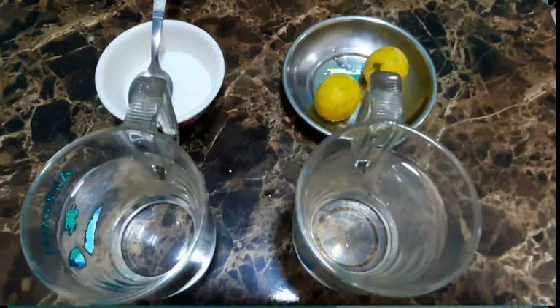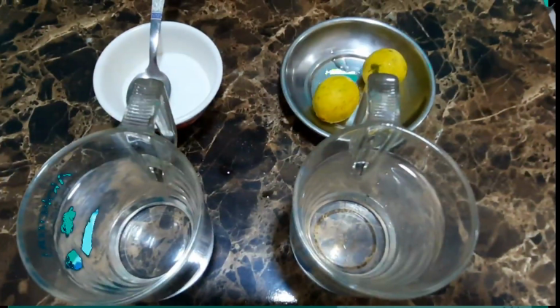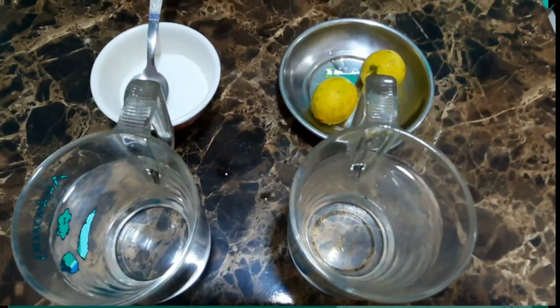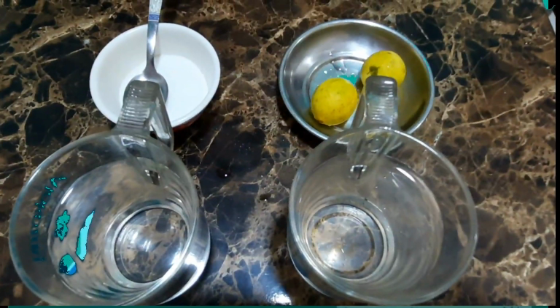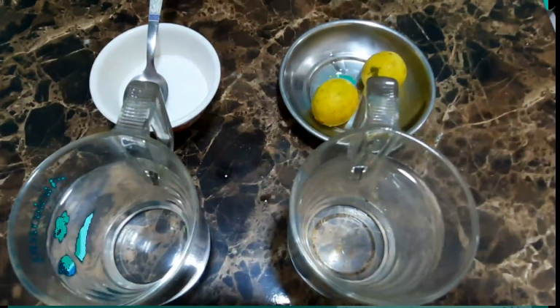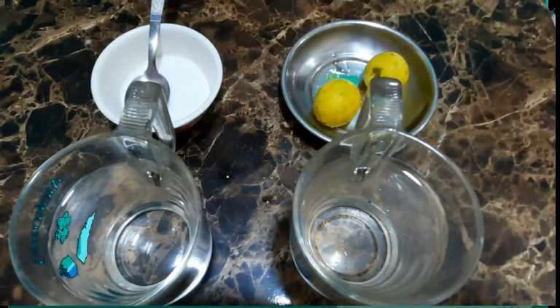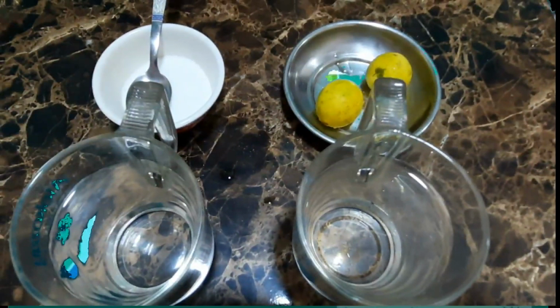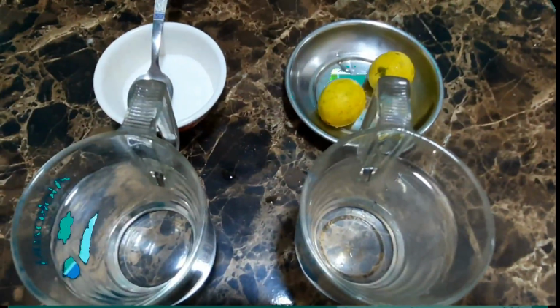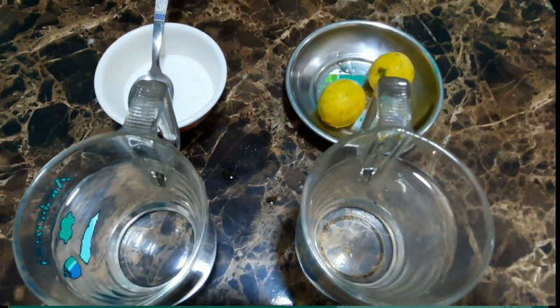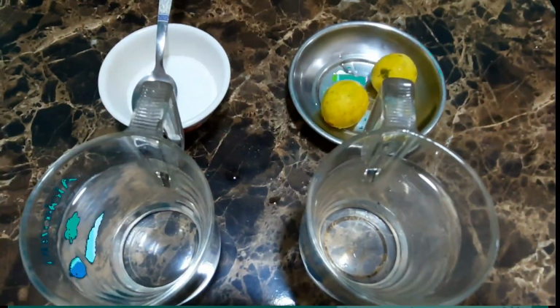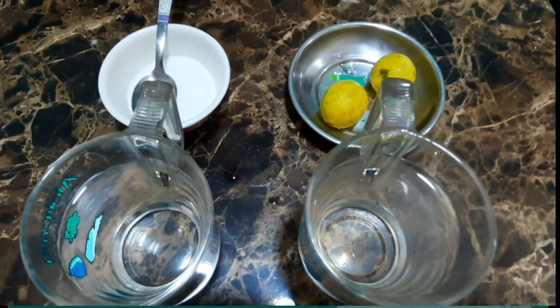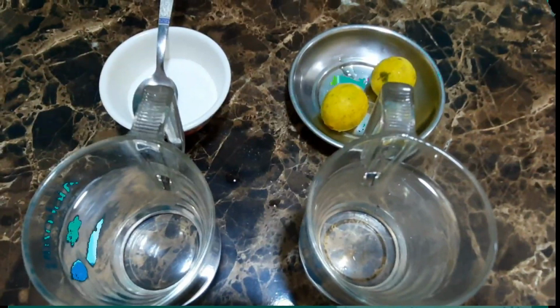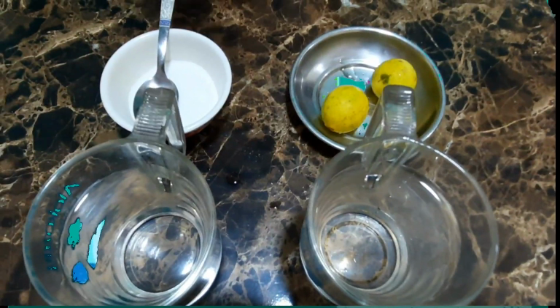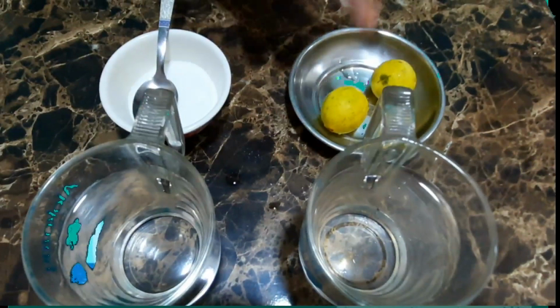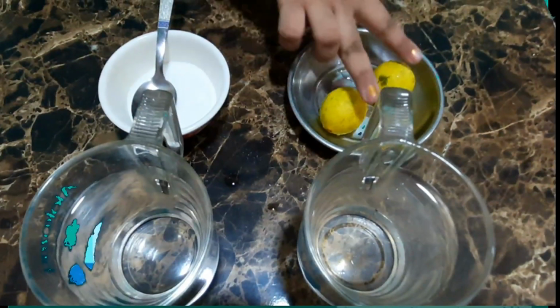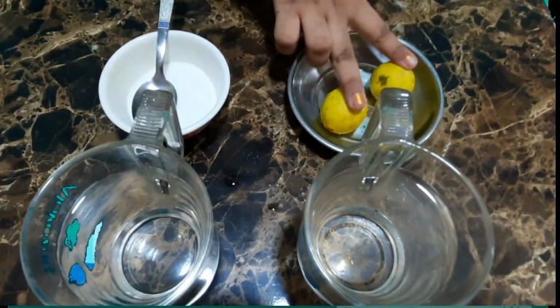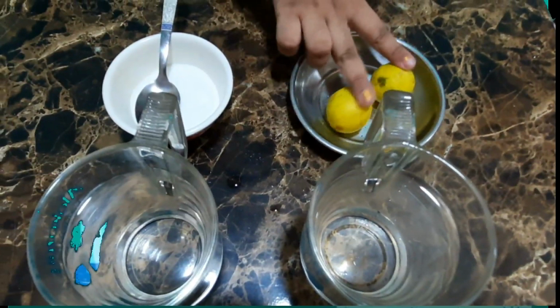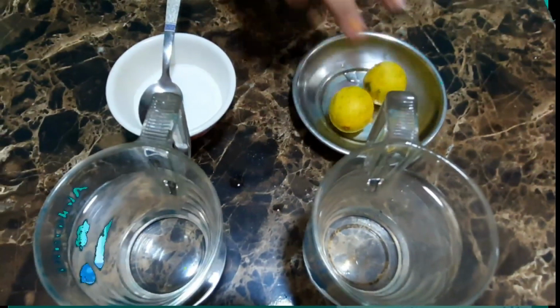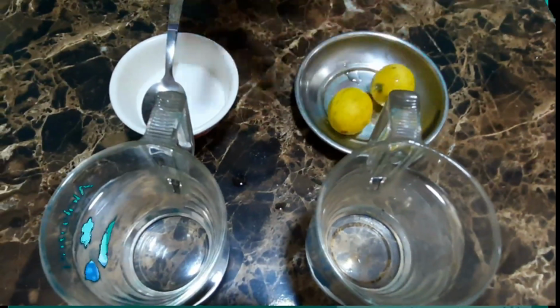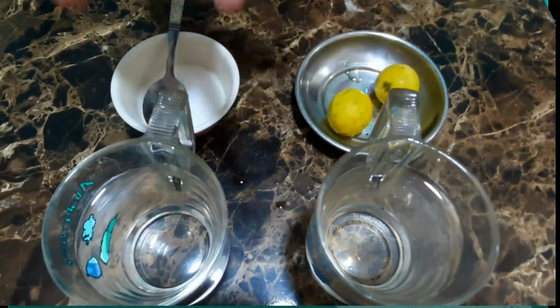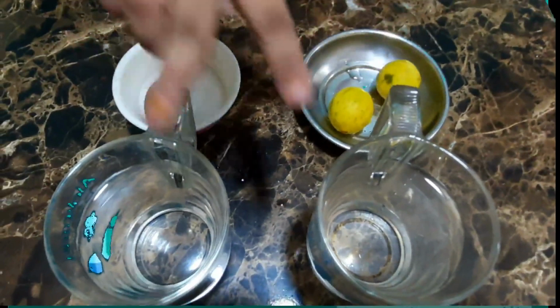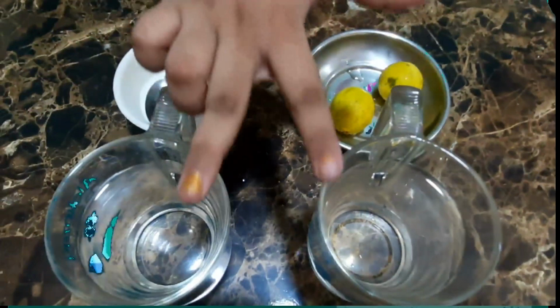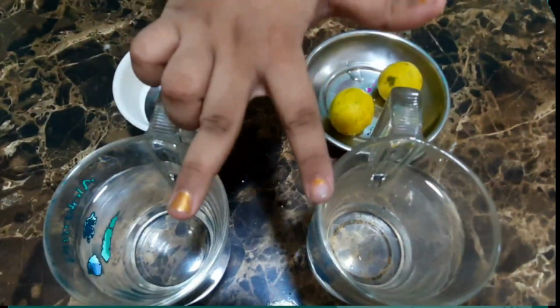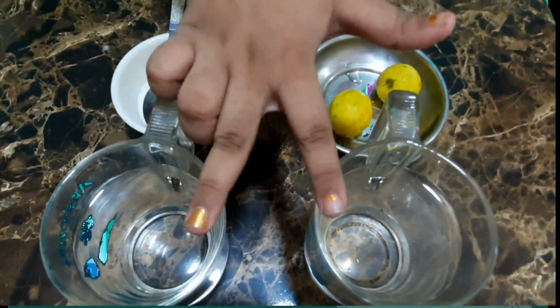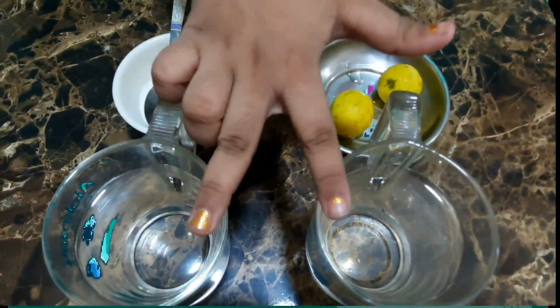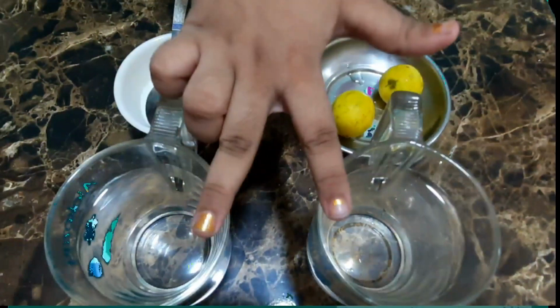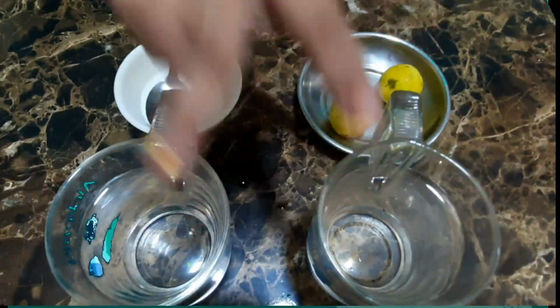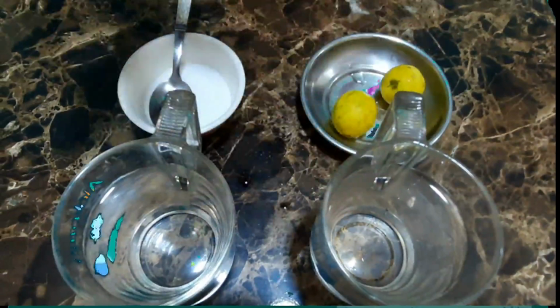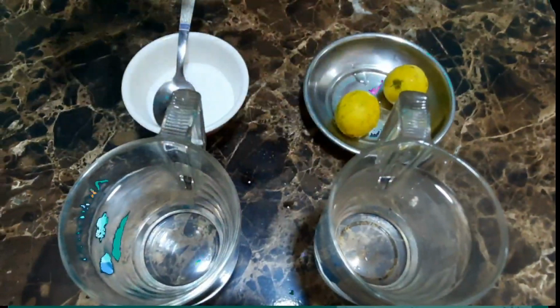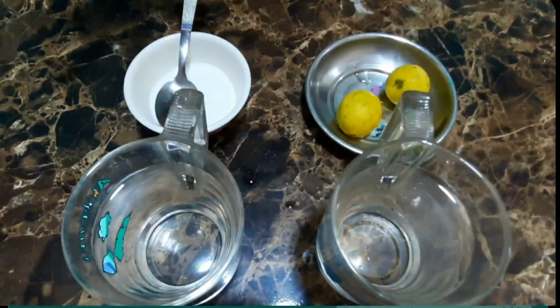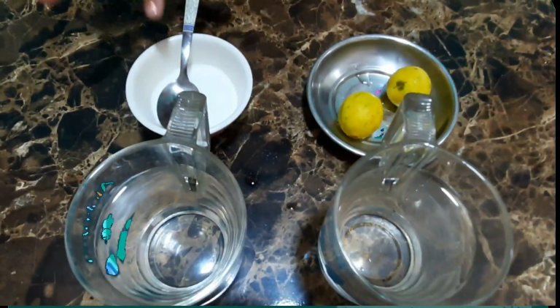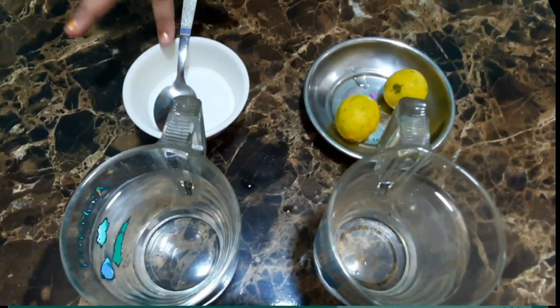For this experiment, we need two lemons, two cups of water, and salt.